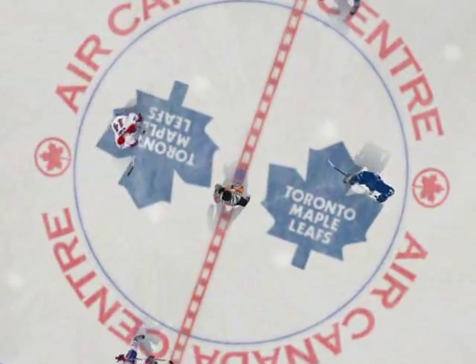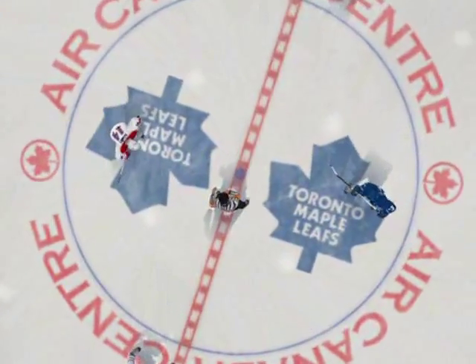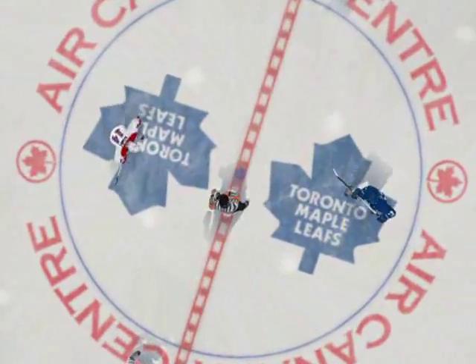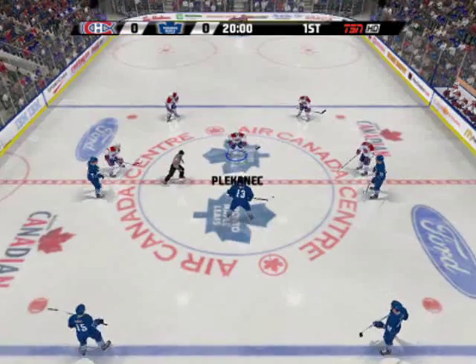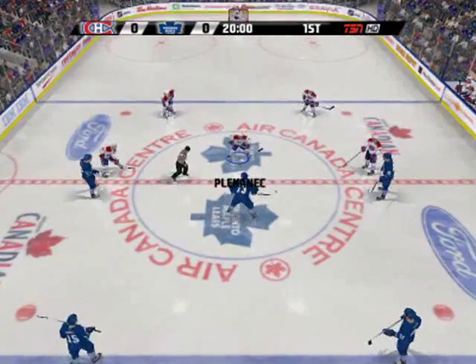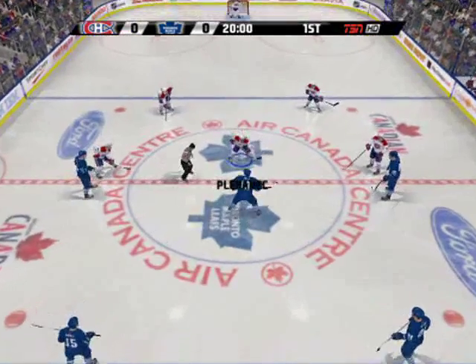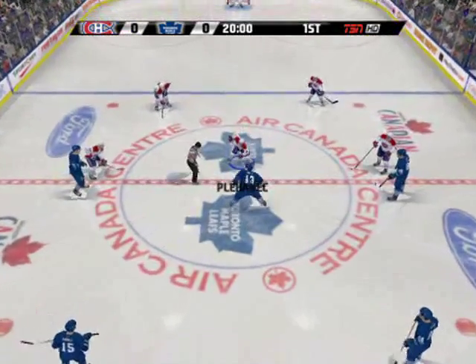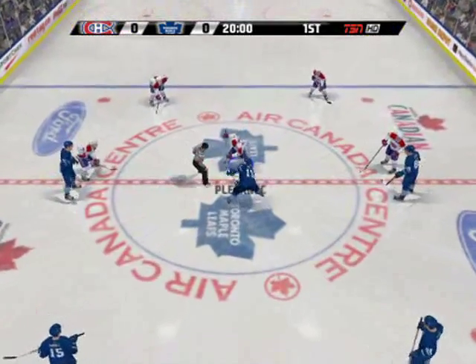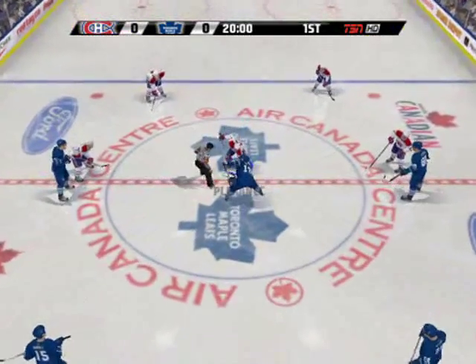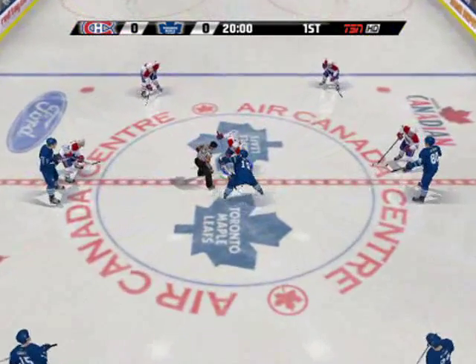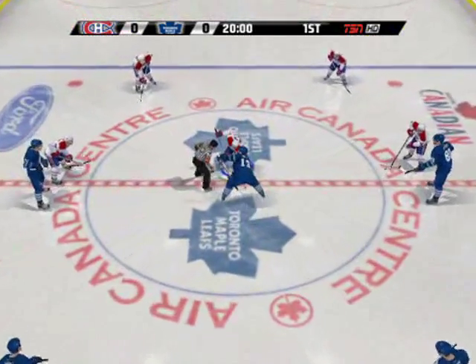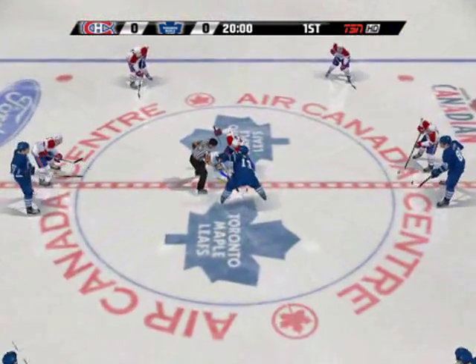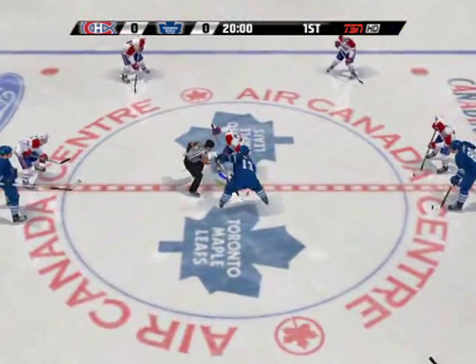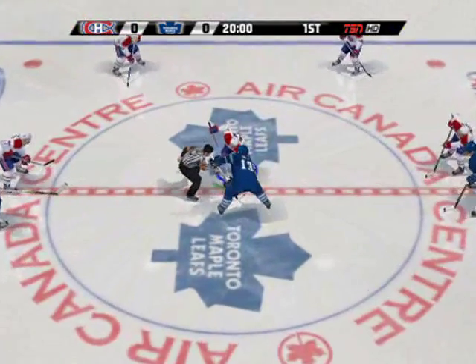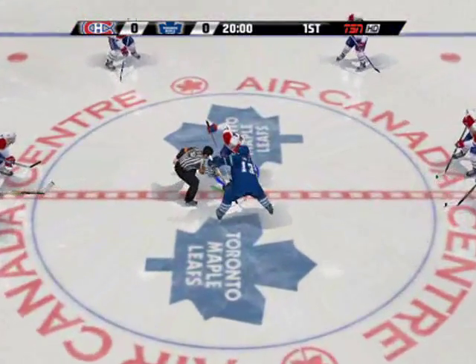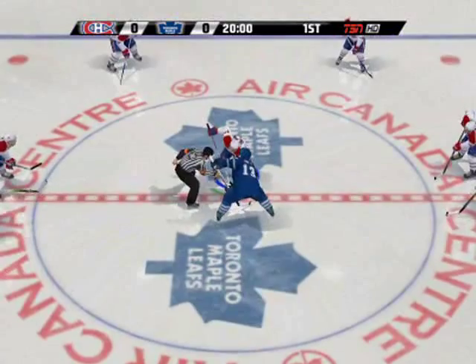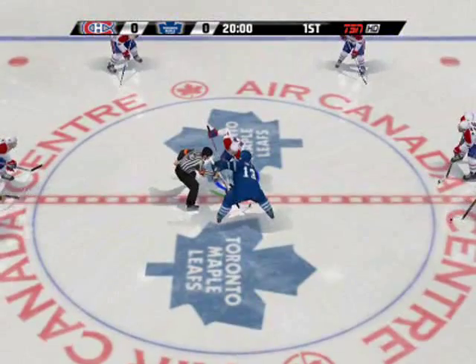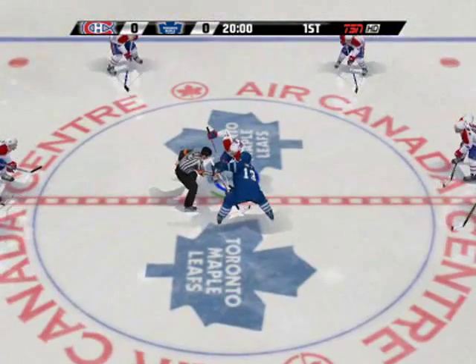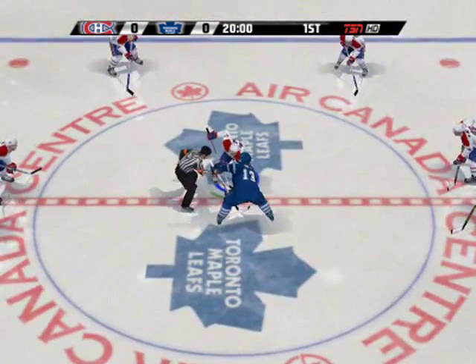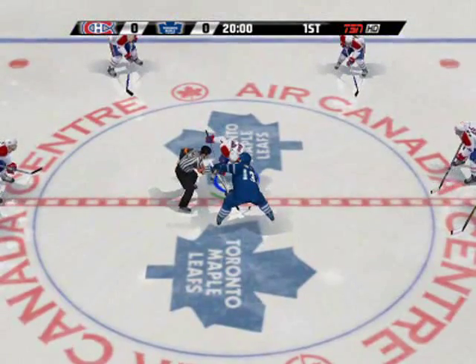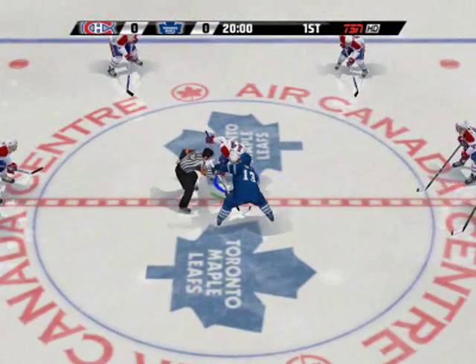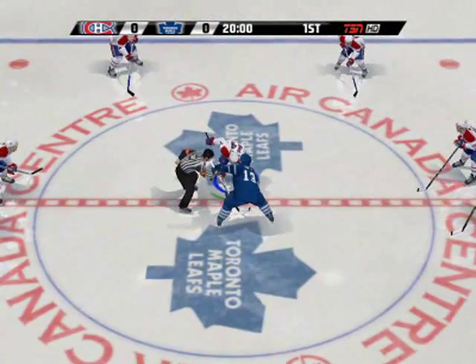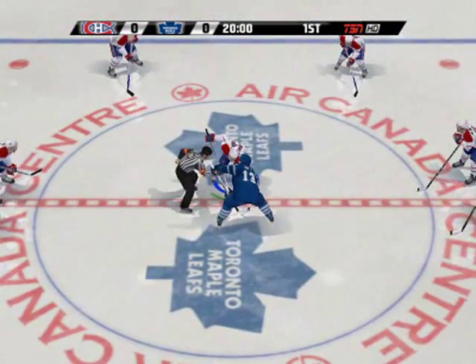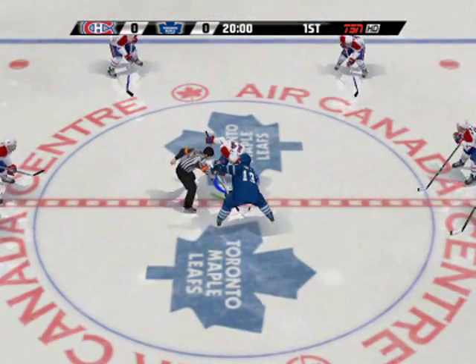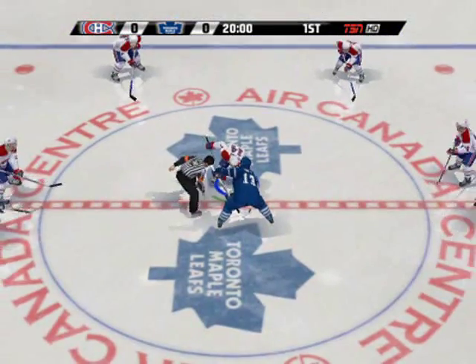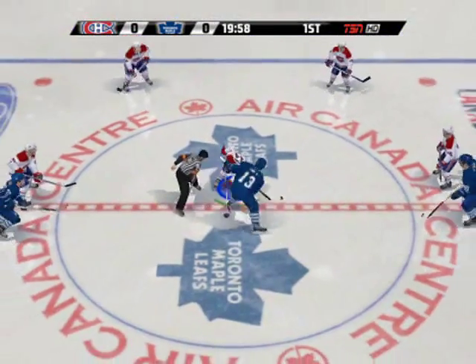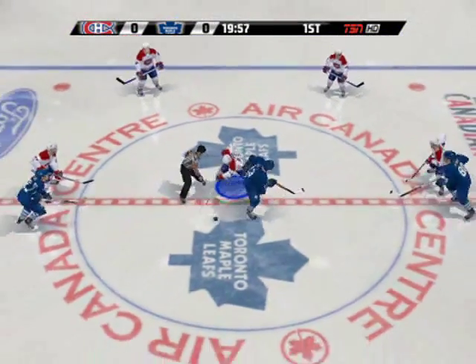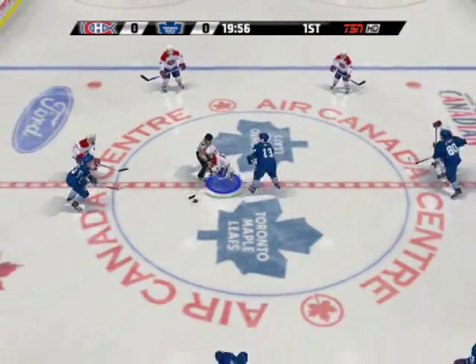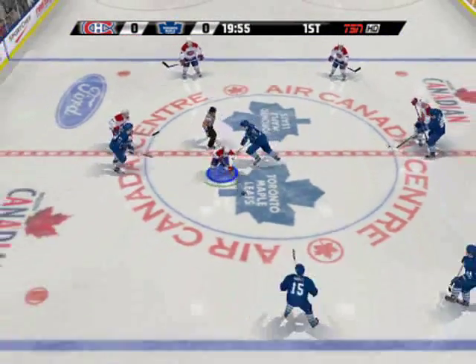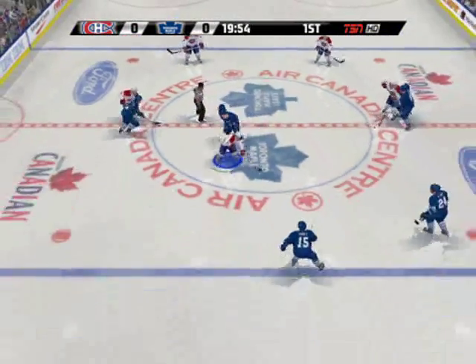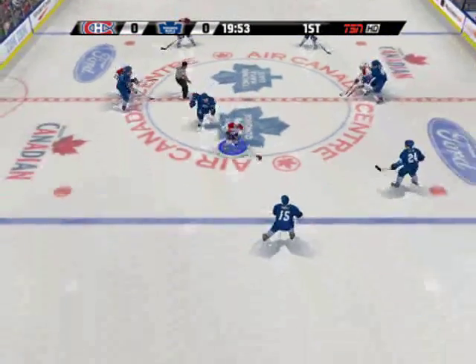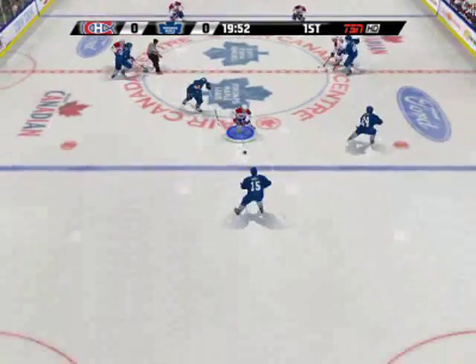All right, now let's get down to centre ice for the opening face-off. The face-off goes to Montreal.